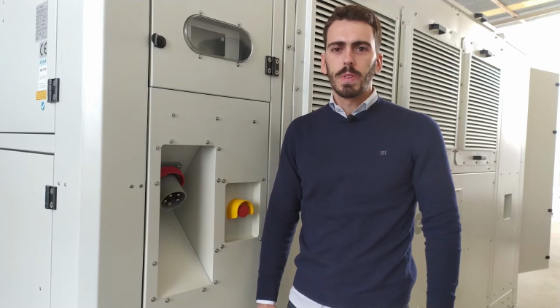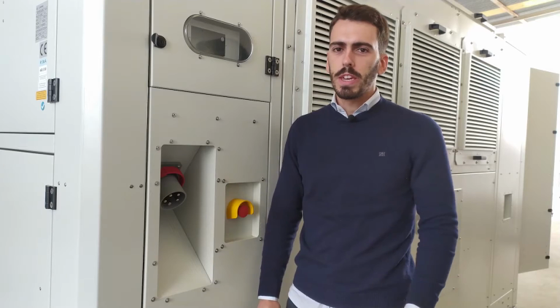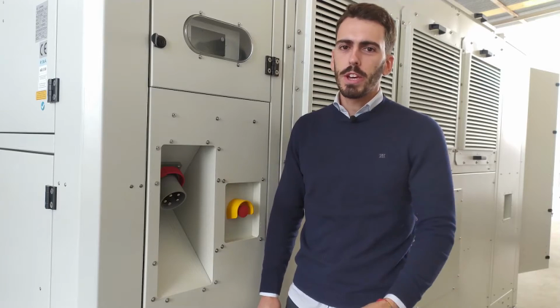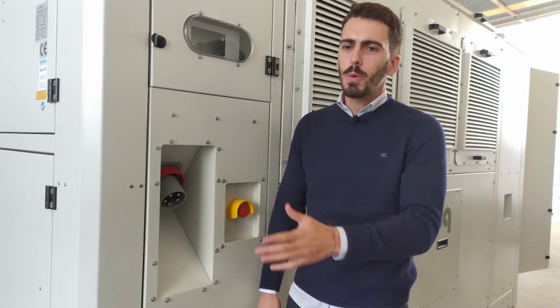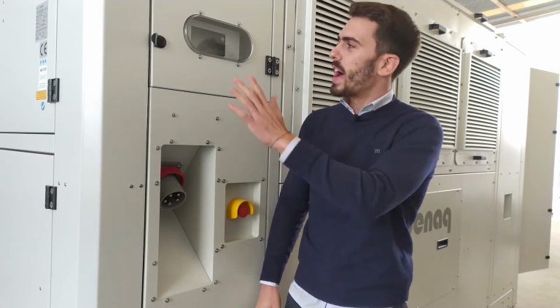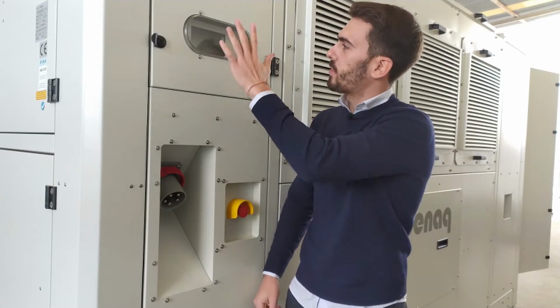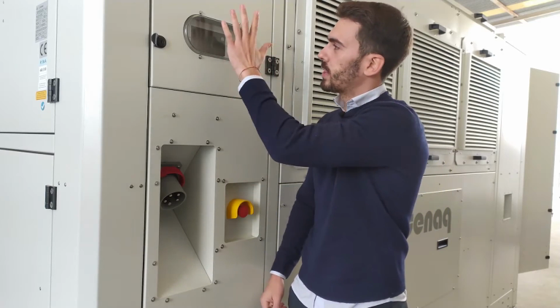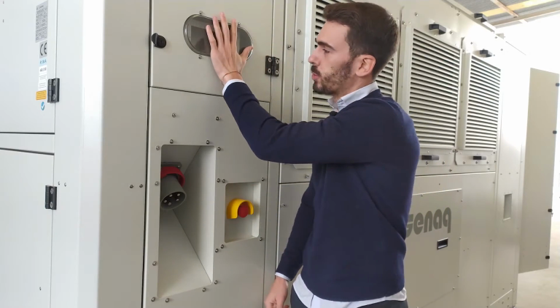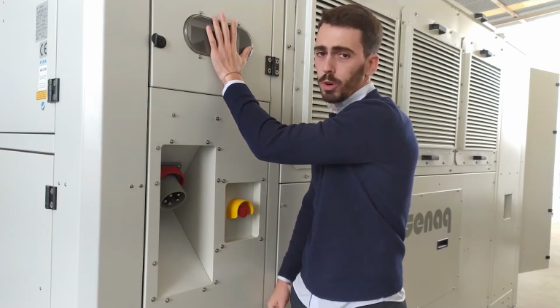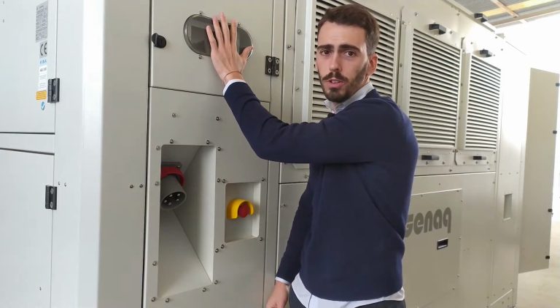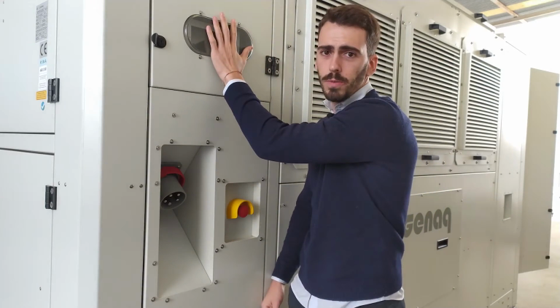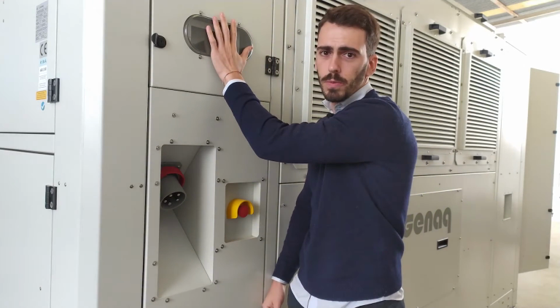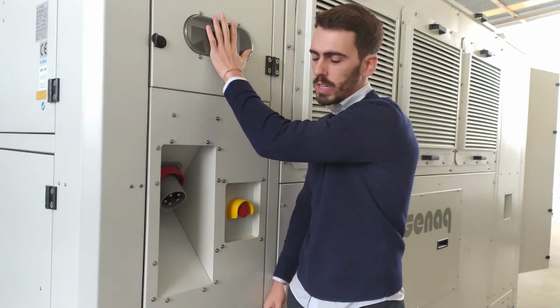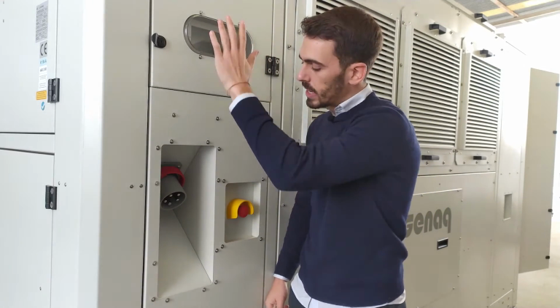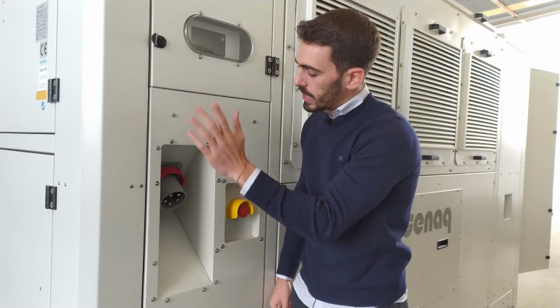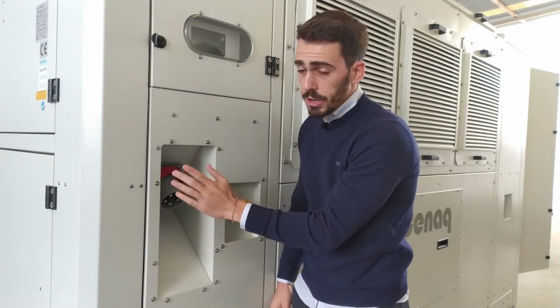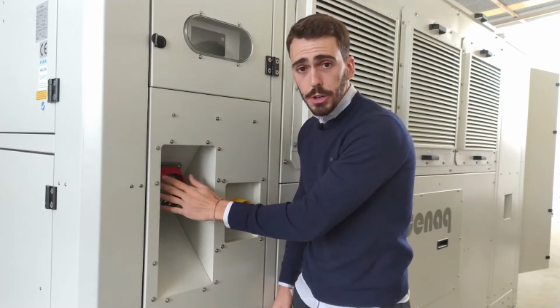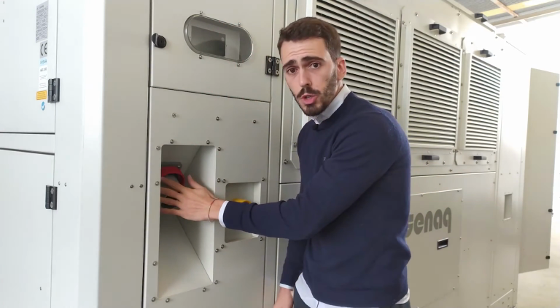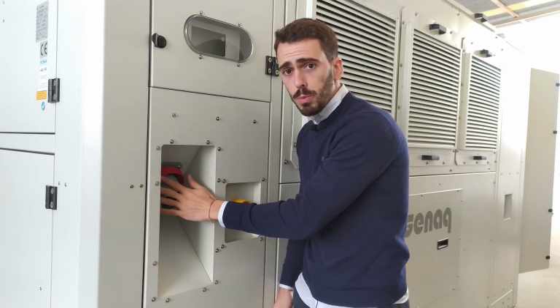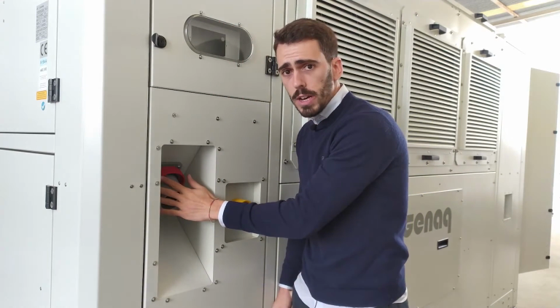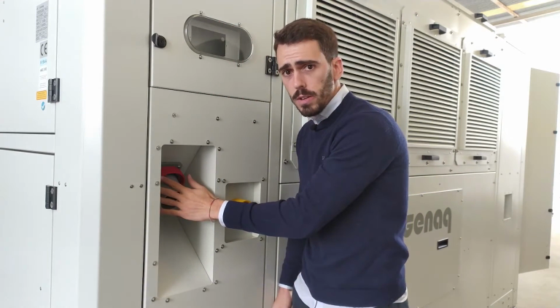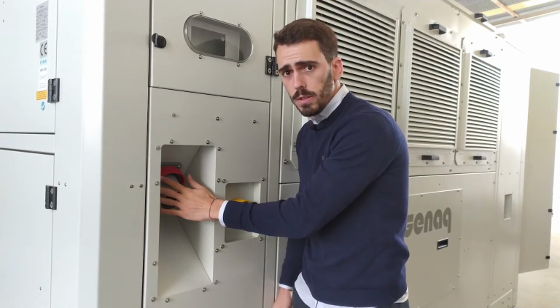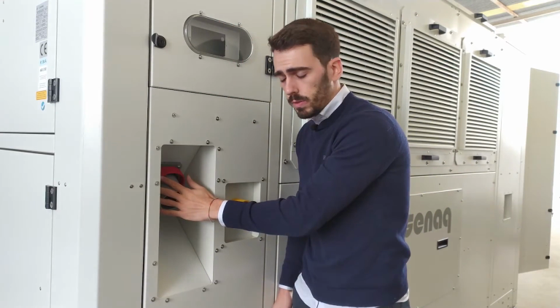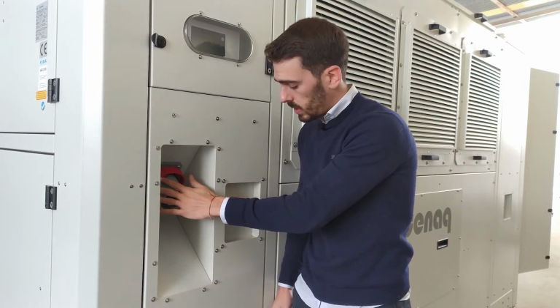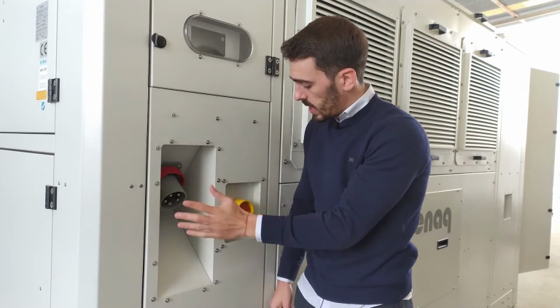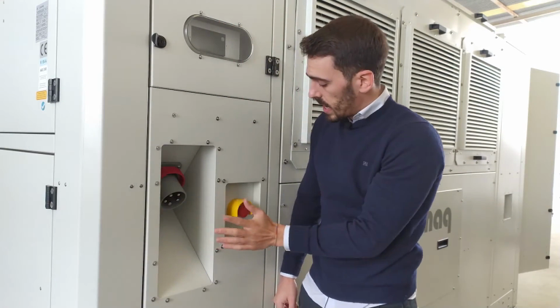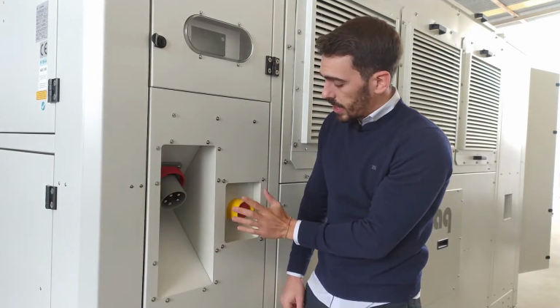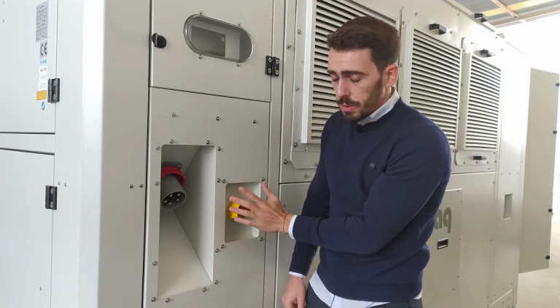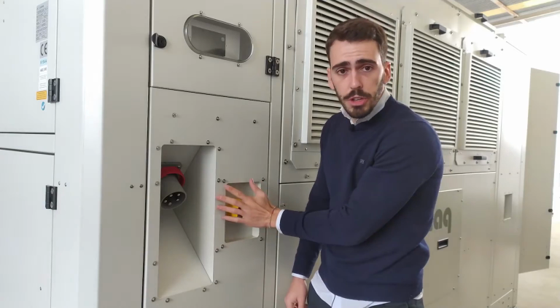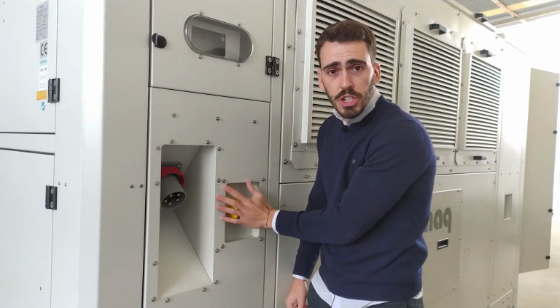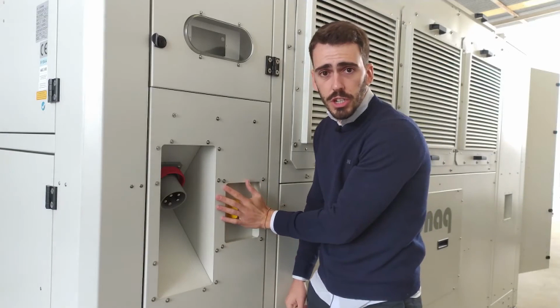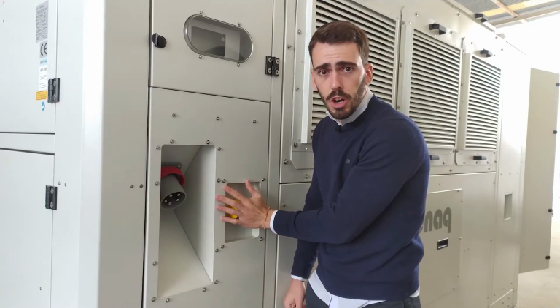Here, we have the control, the energy supply, and the emergency stop.